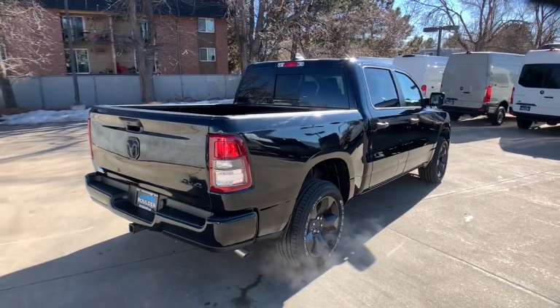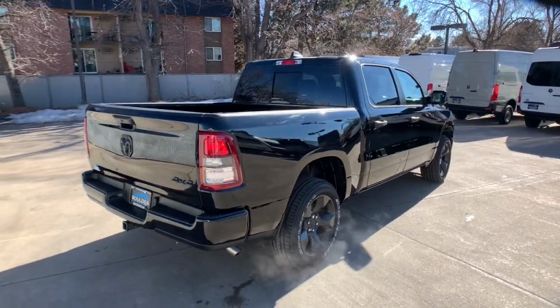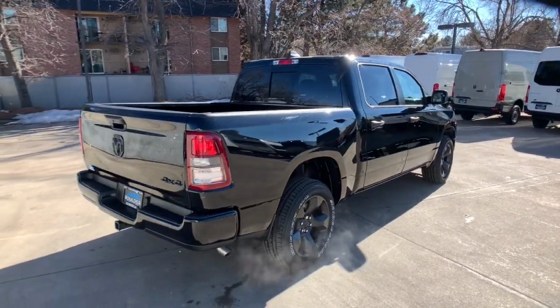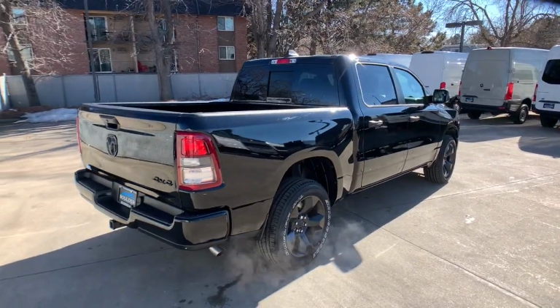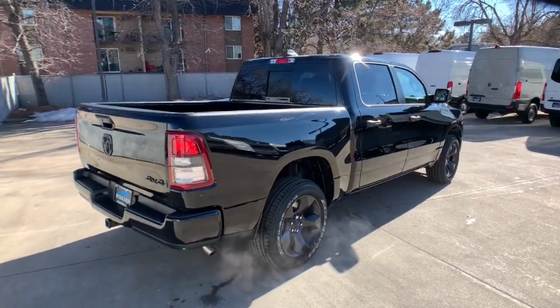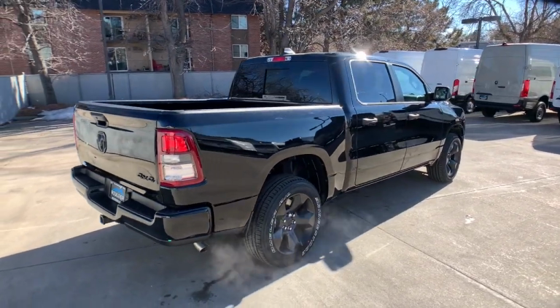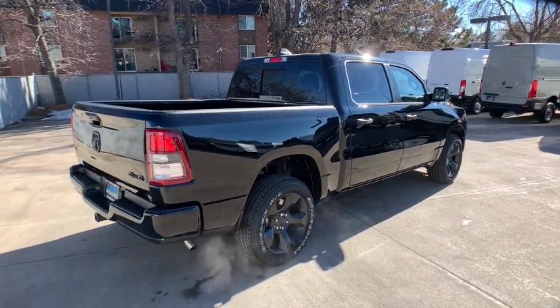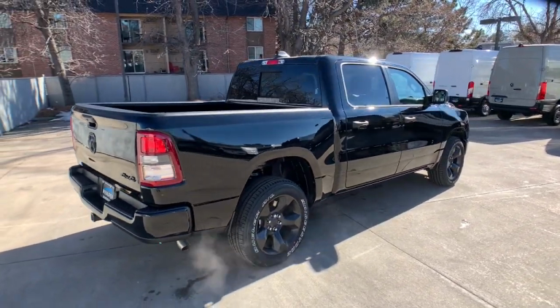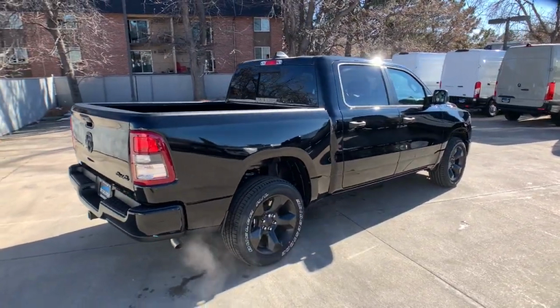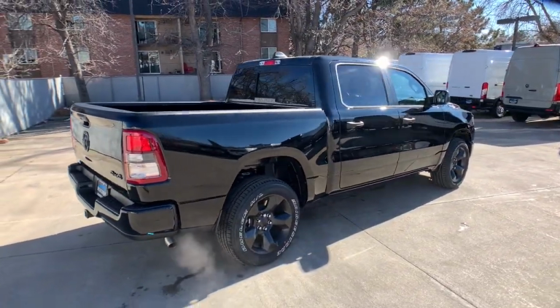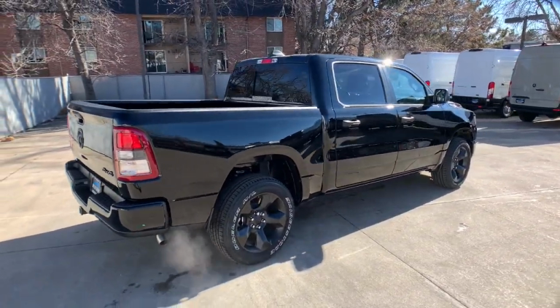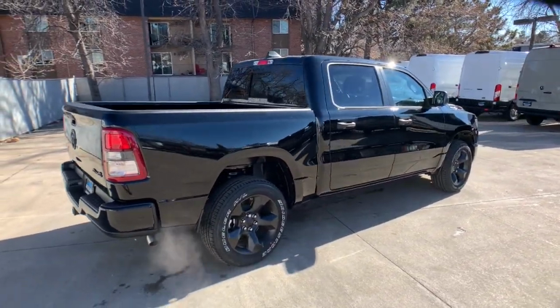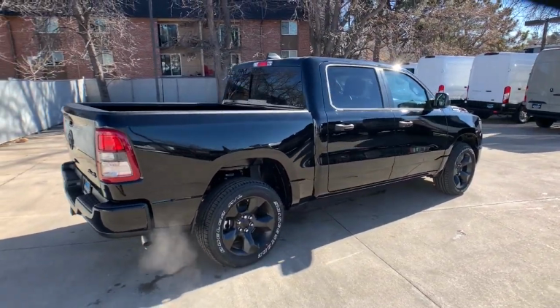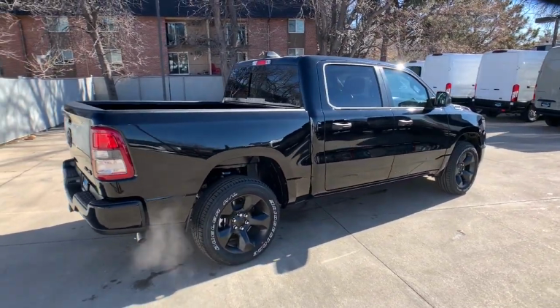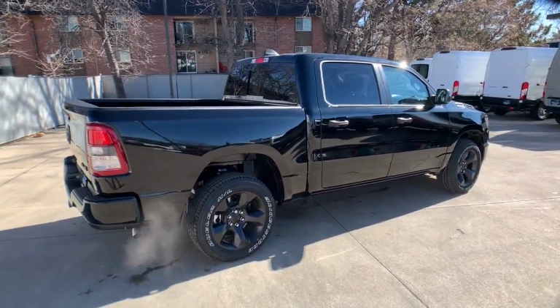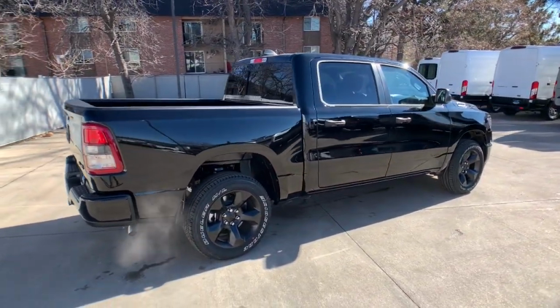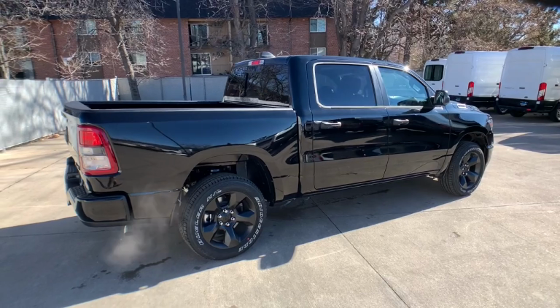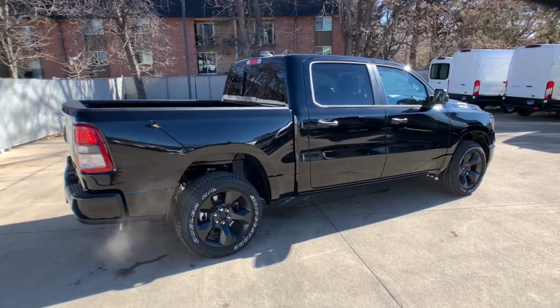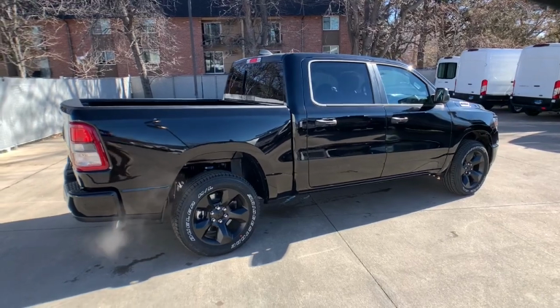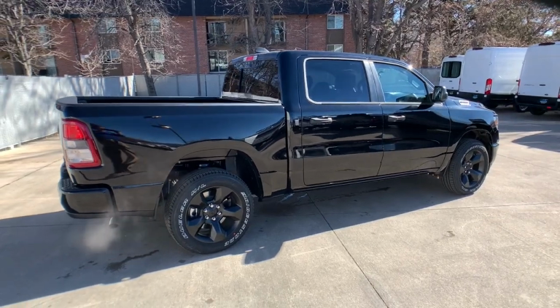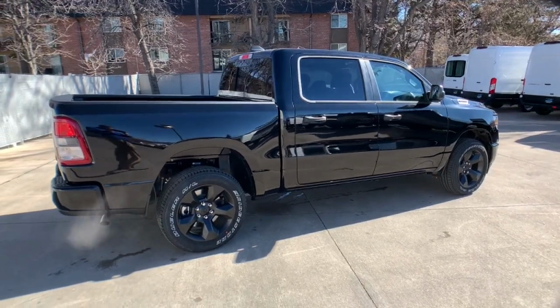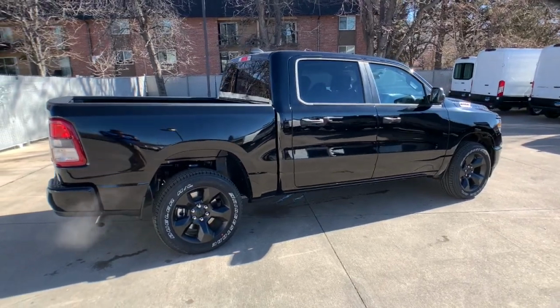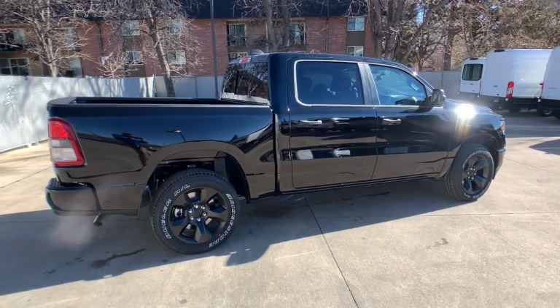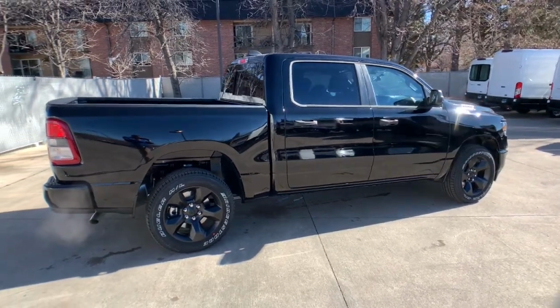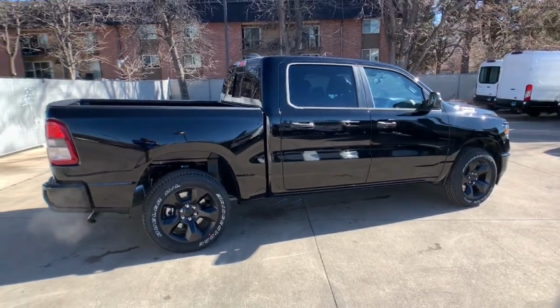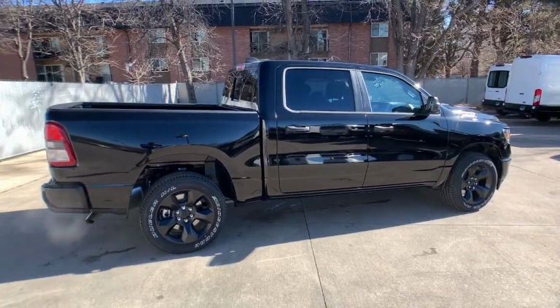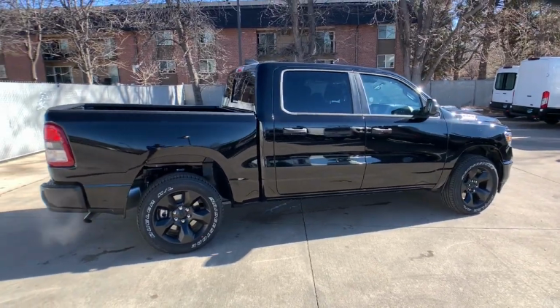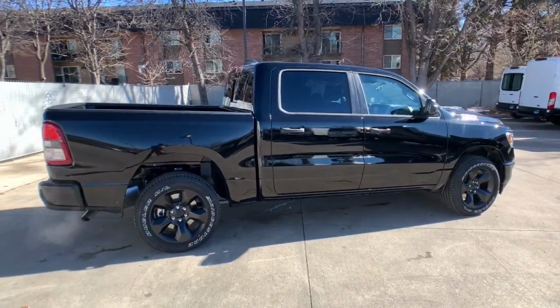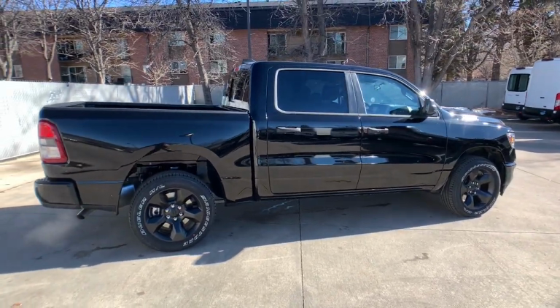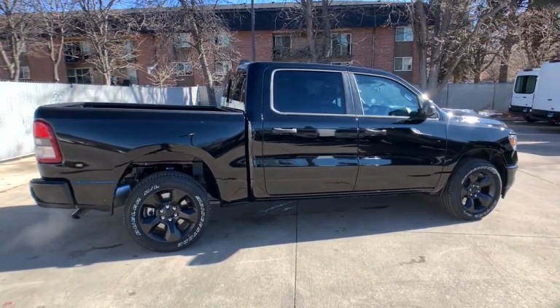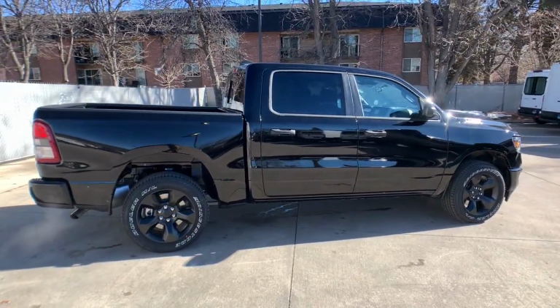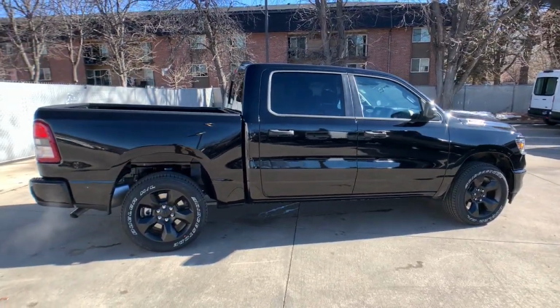Trailer hitch. Get the truck that's both strong and comfortable to drive. Get into the Ram 1500.